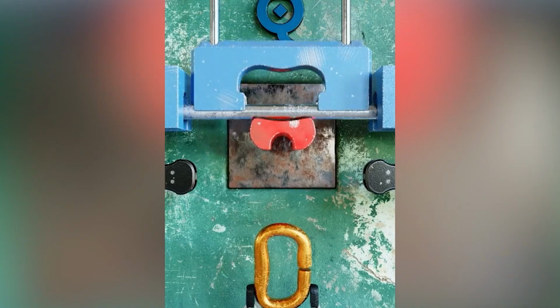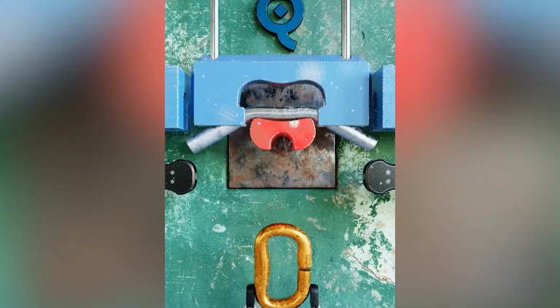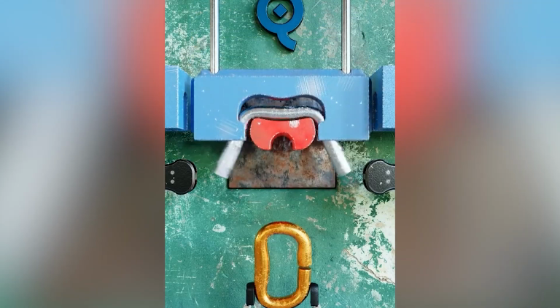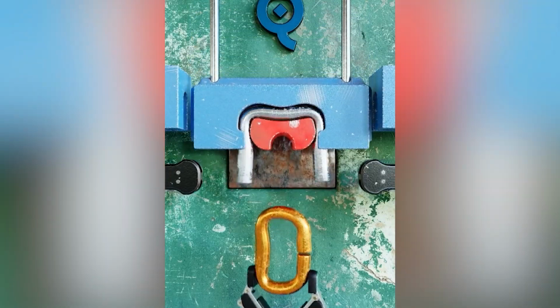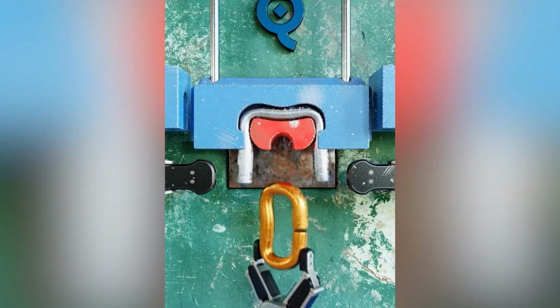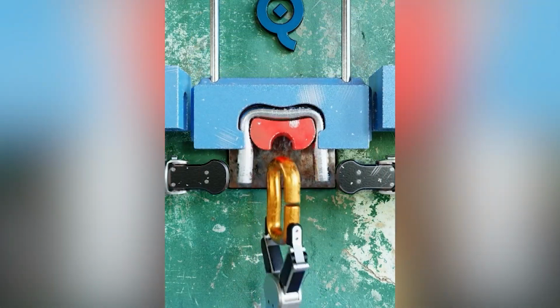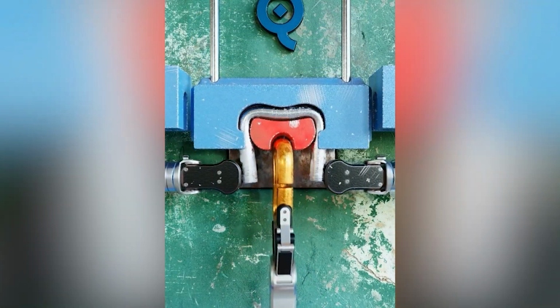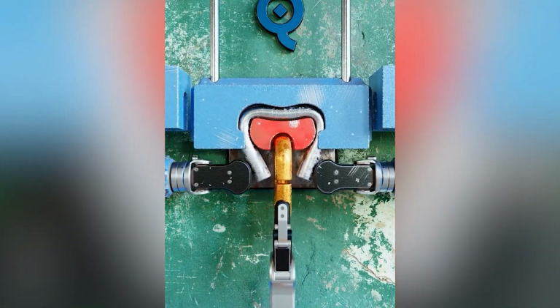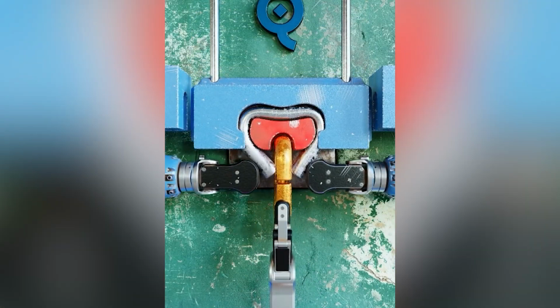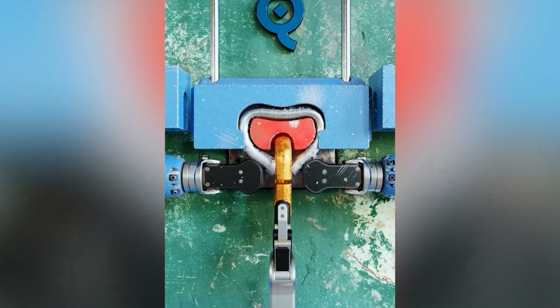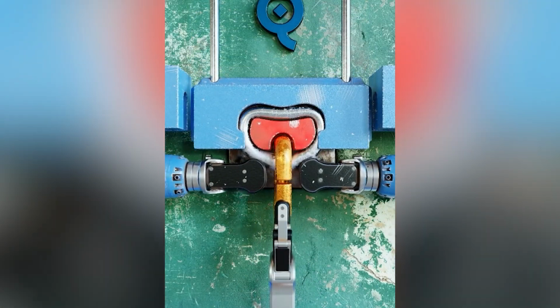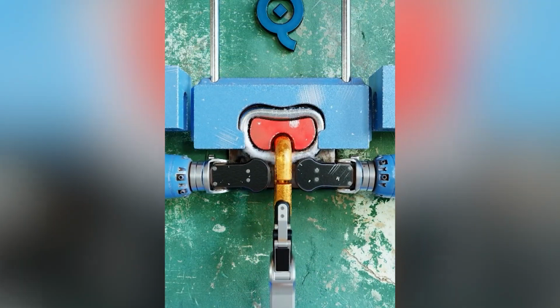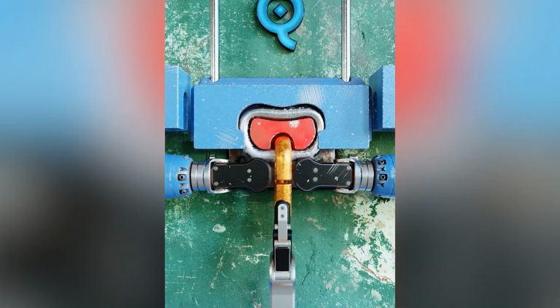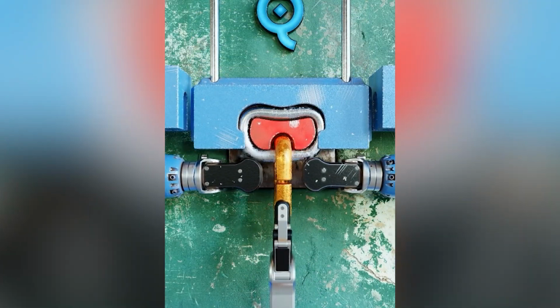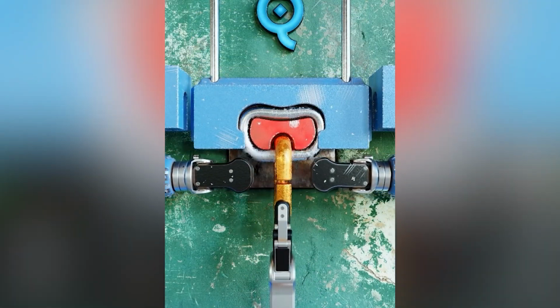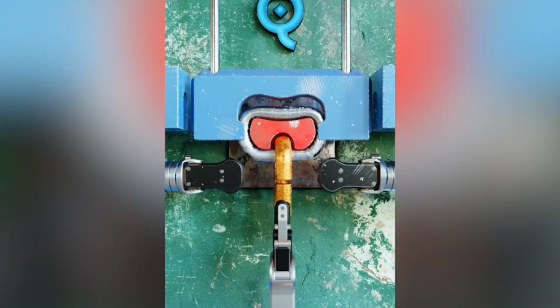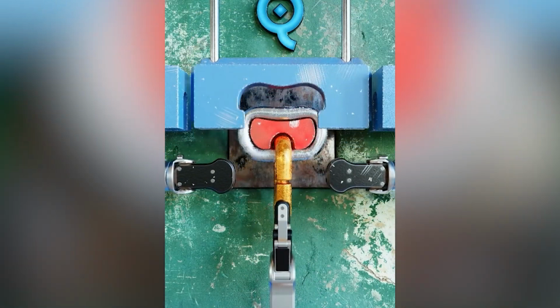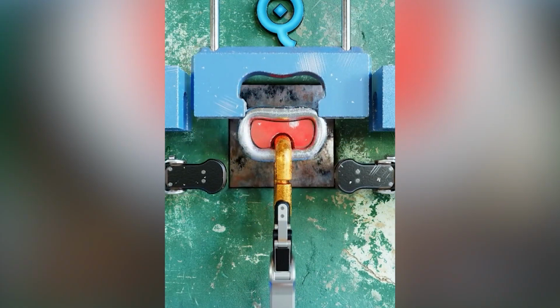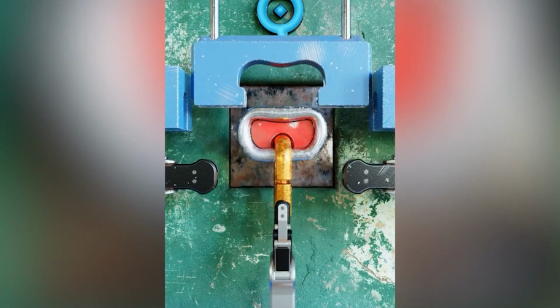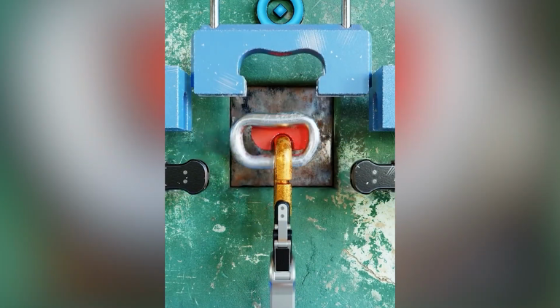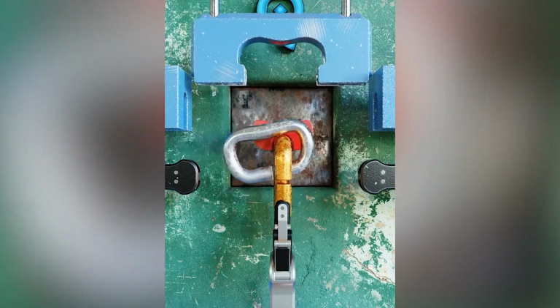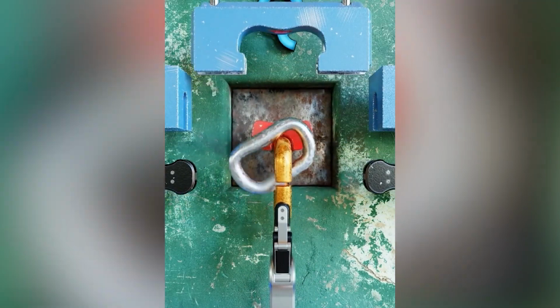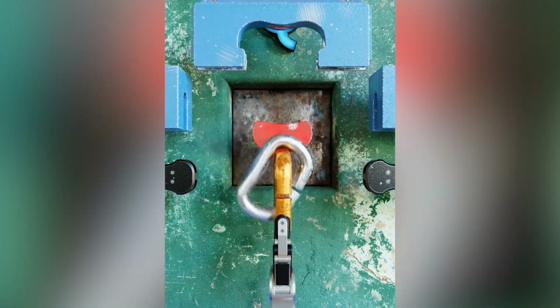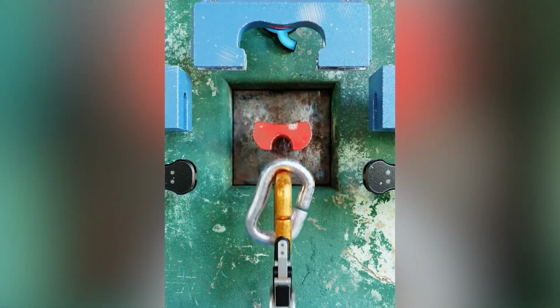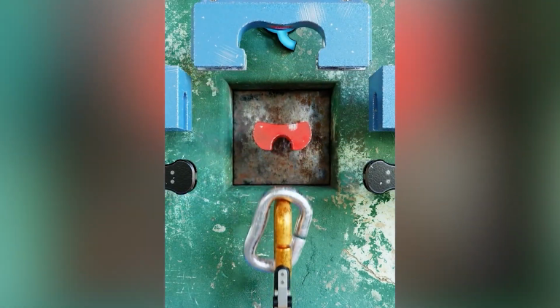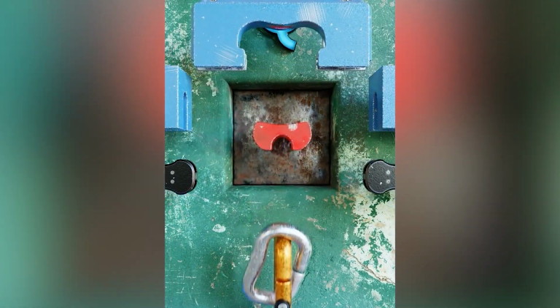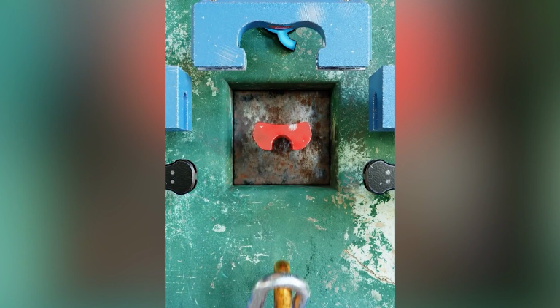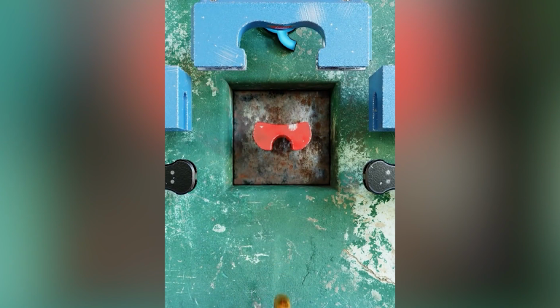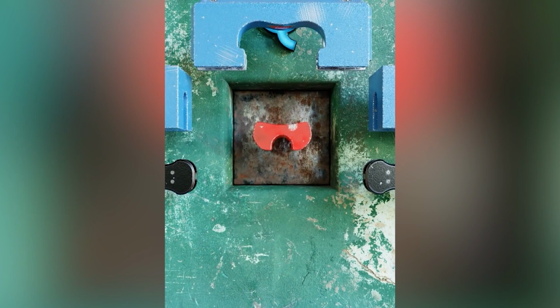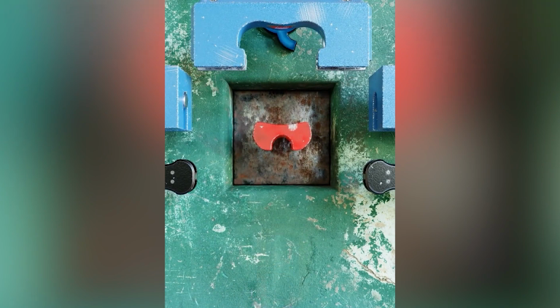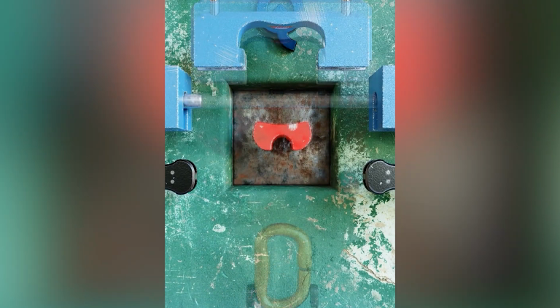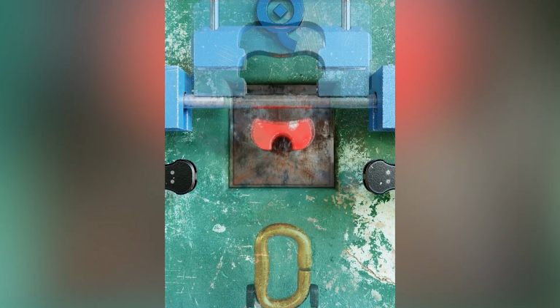Traditionally, iron chains would be hand forged either by one person or a team from wrought iron.